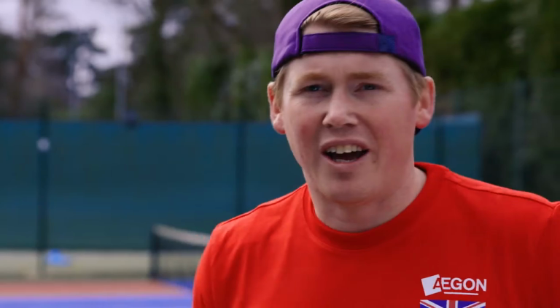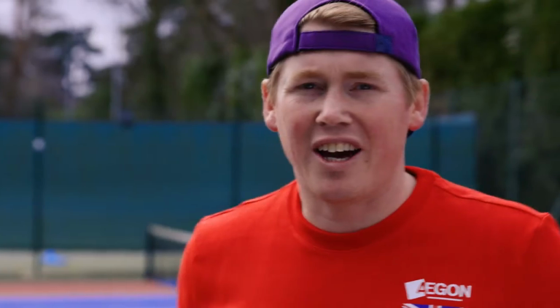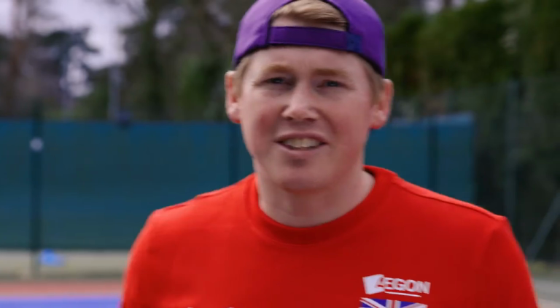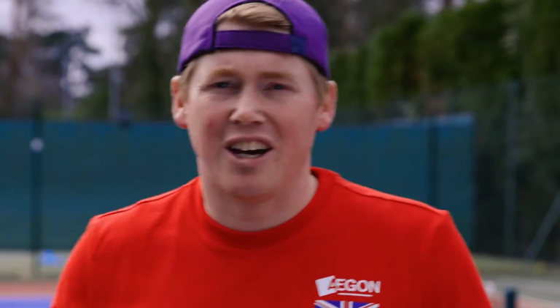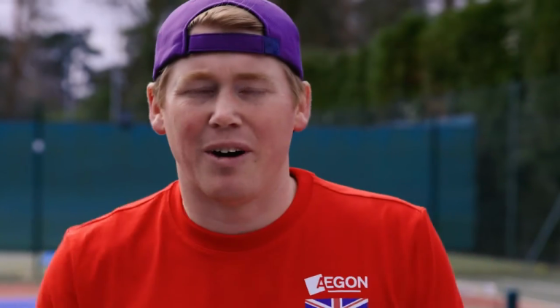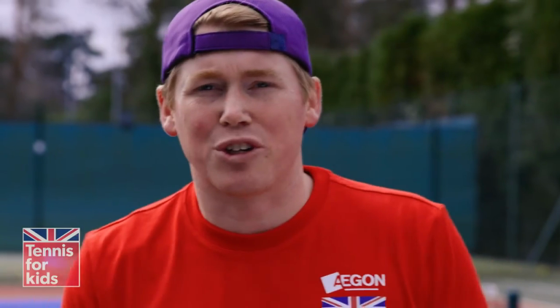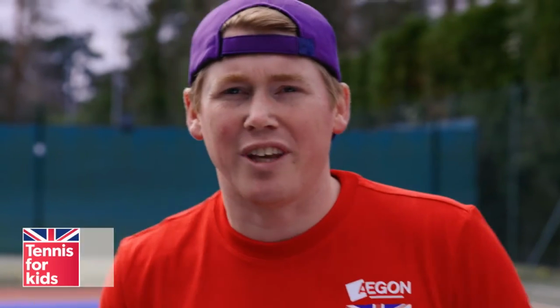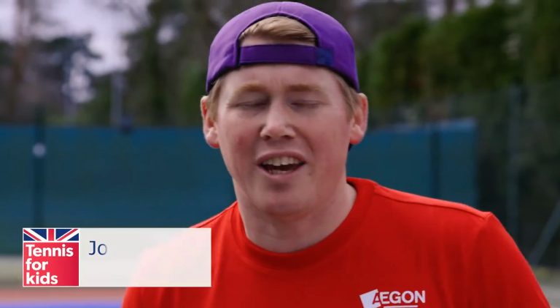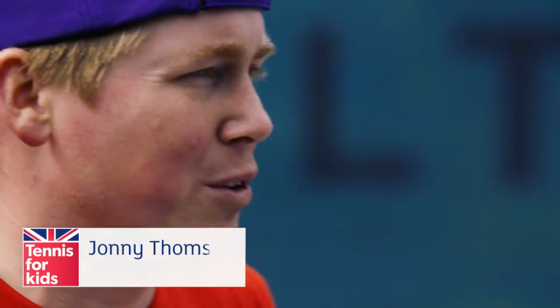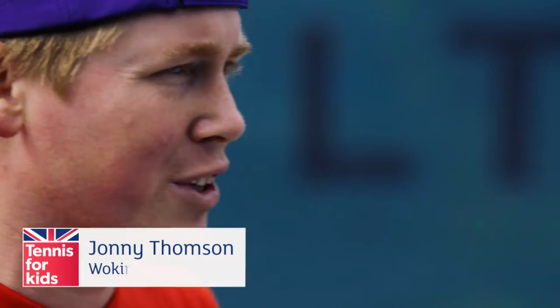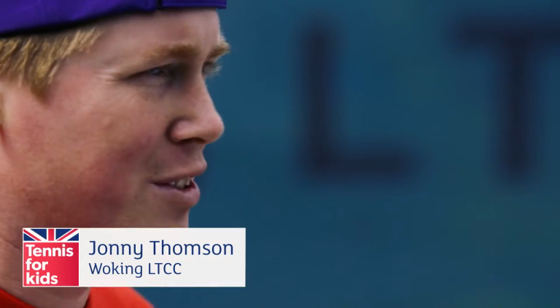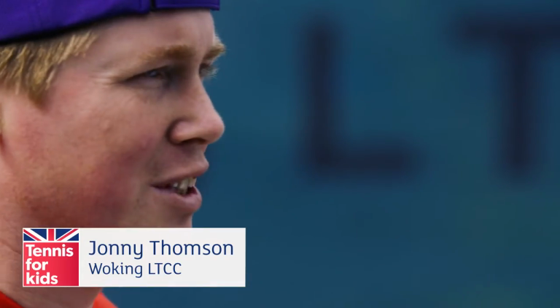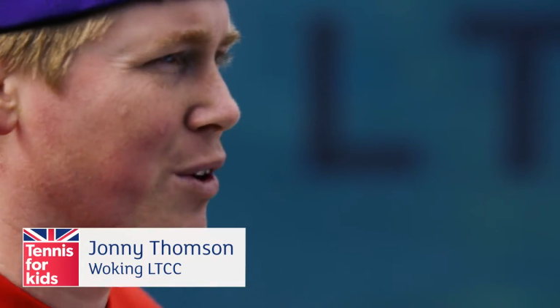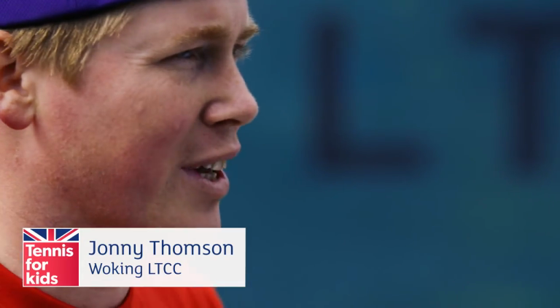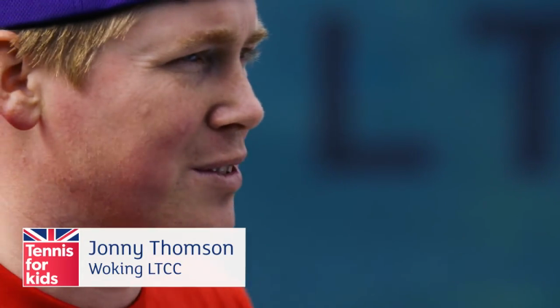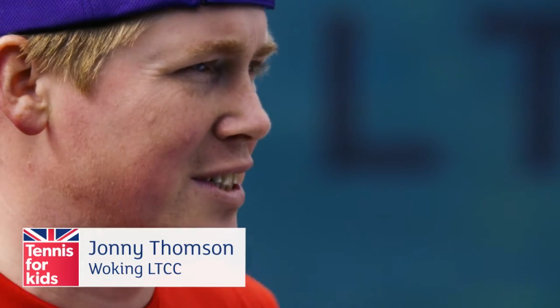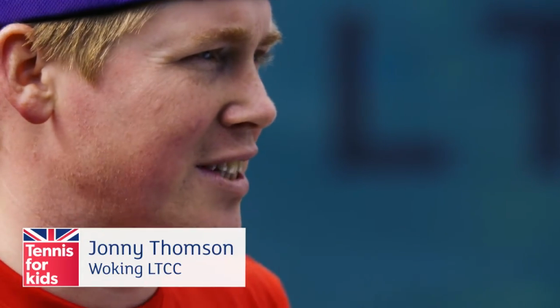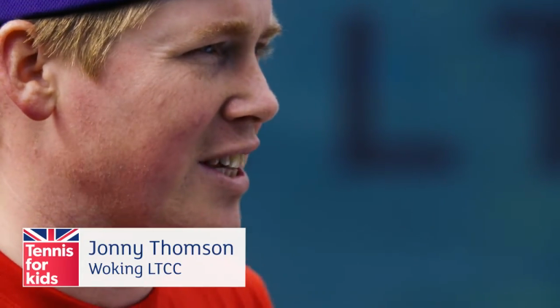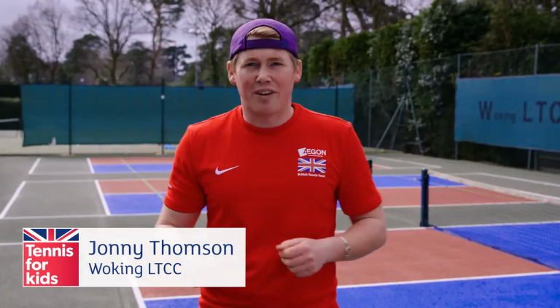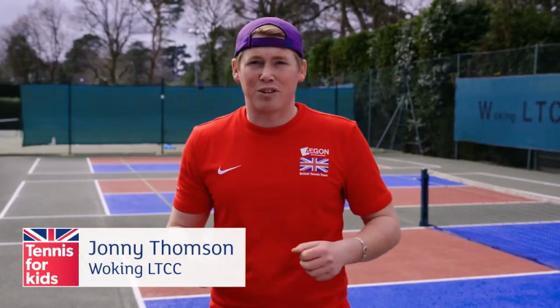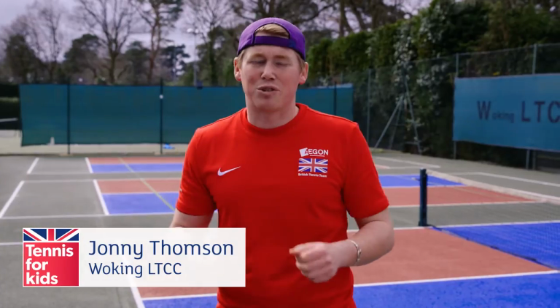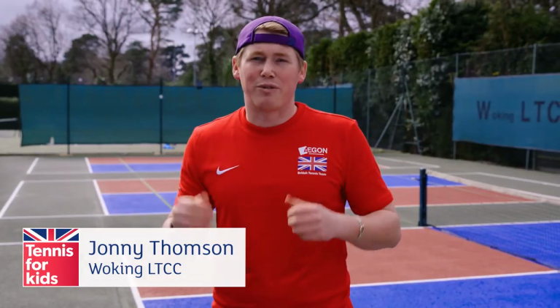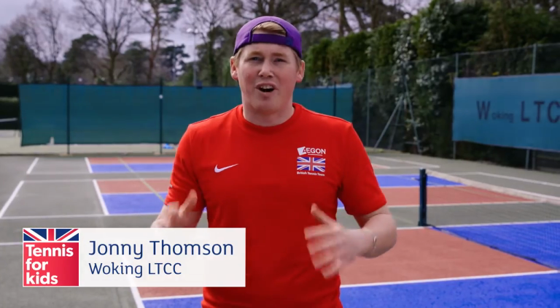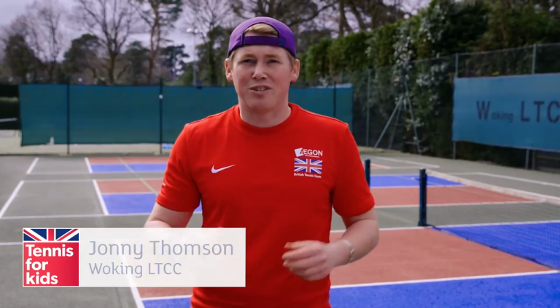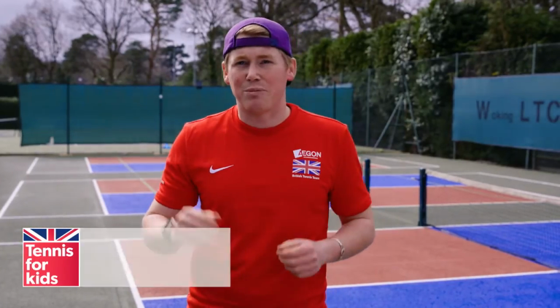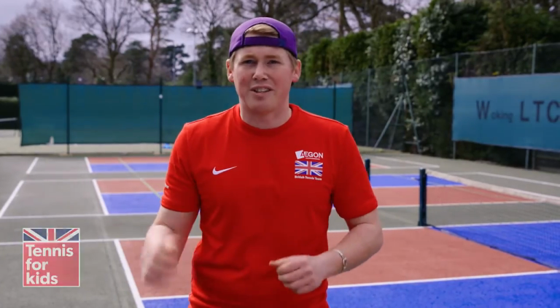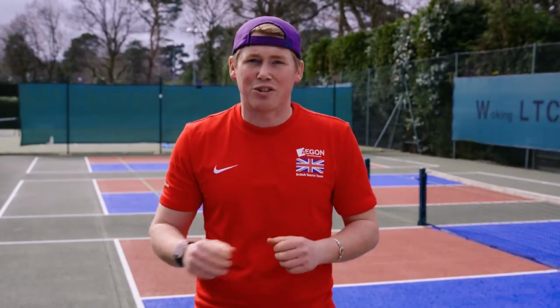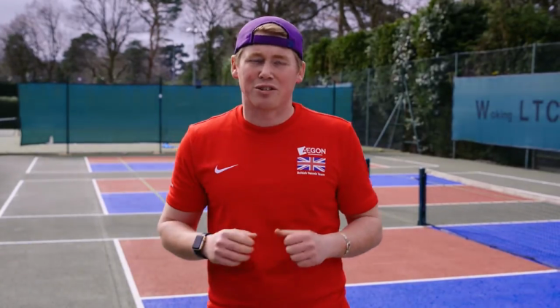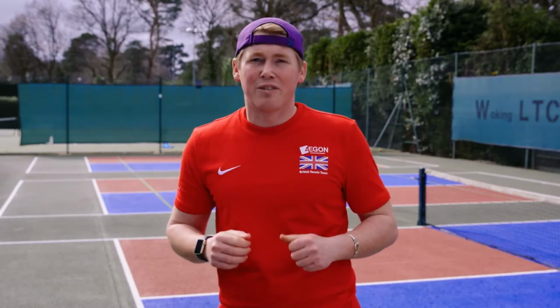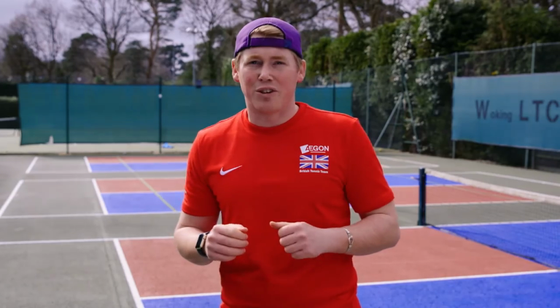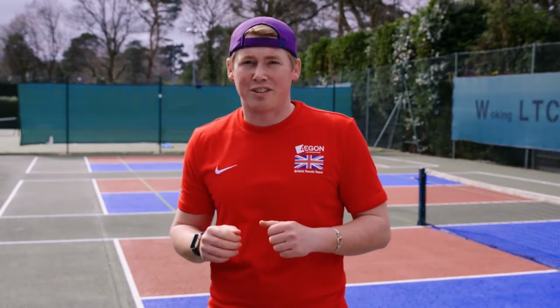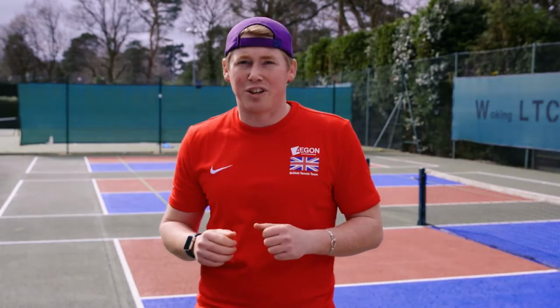Hi guys, I'm Johnny, one of the coaches at Woking LTCC. I've got some super fun, super easy drills for you guys to do.